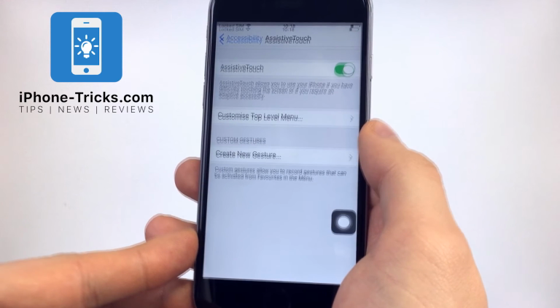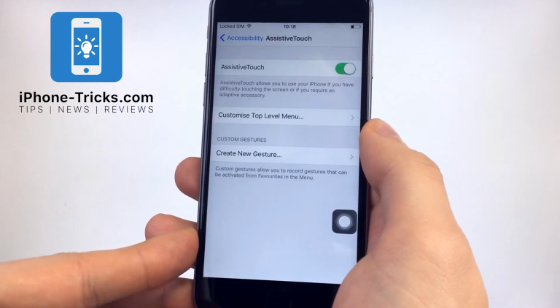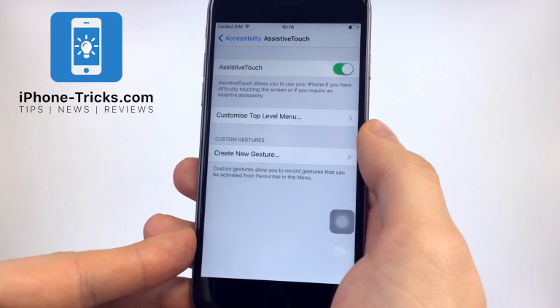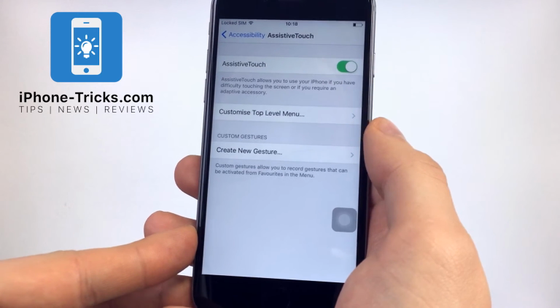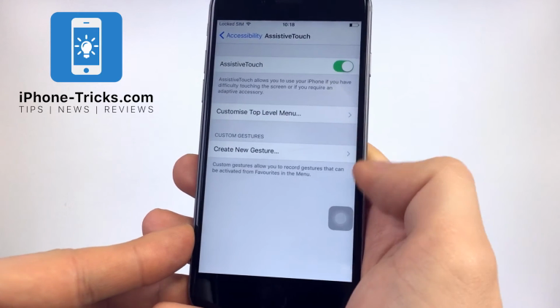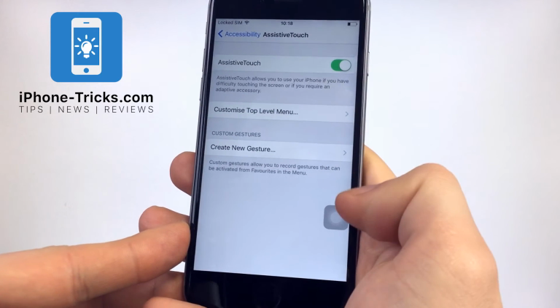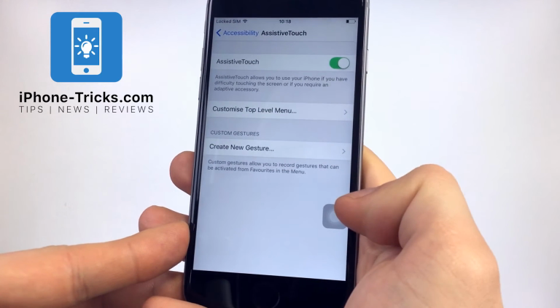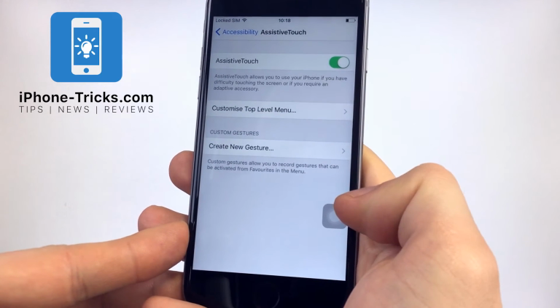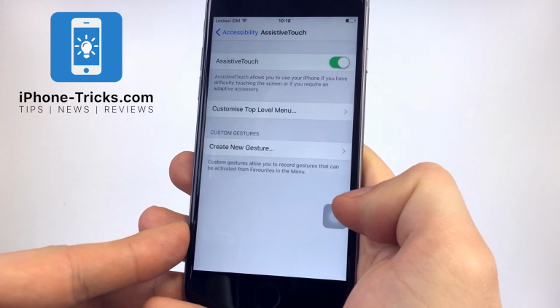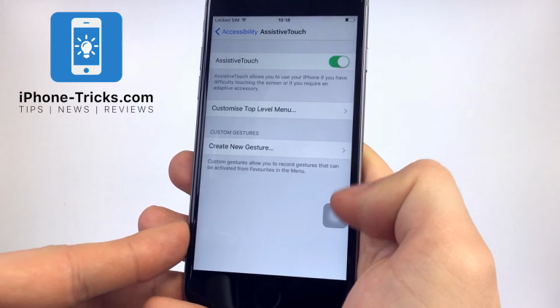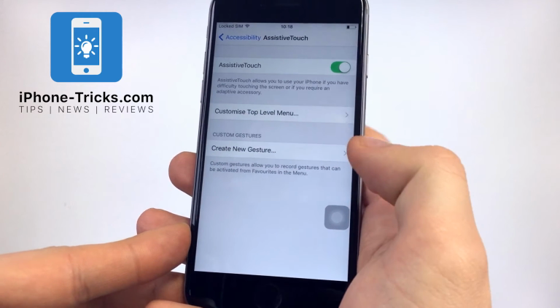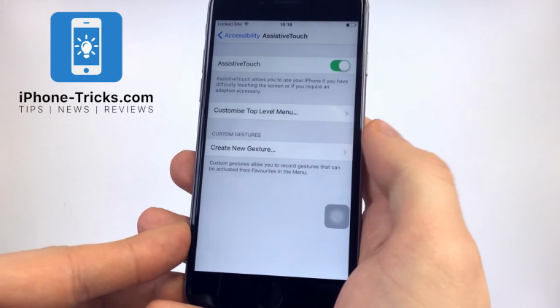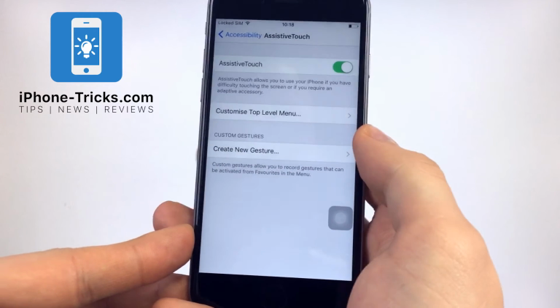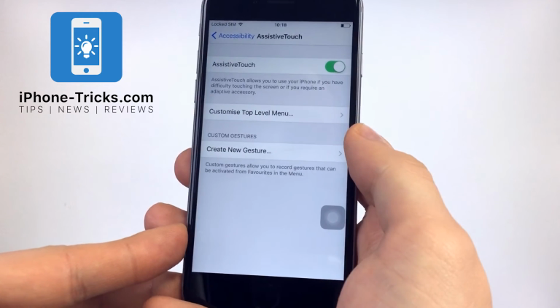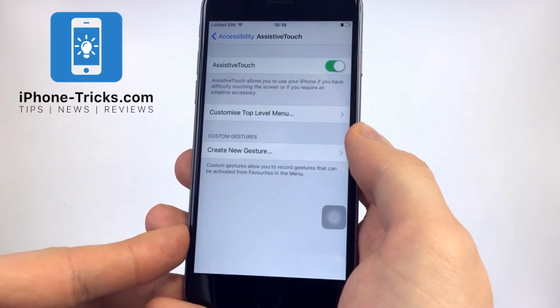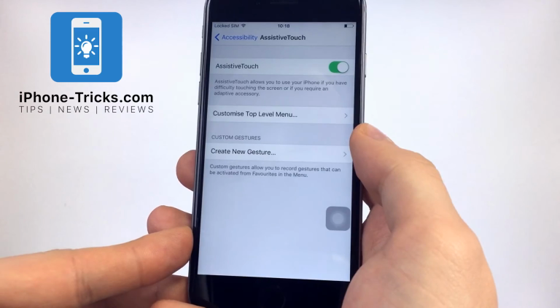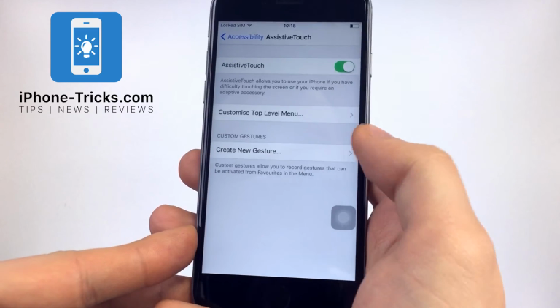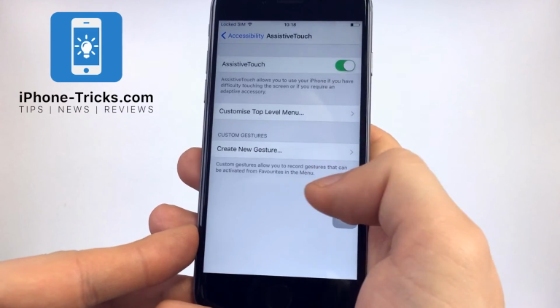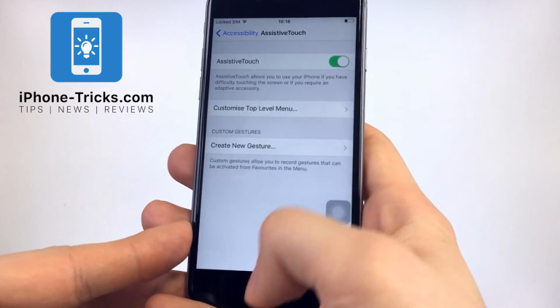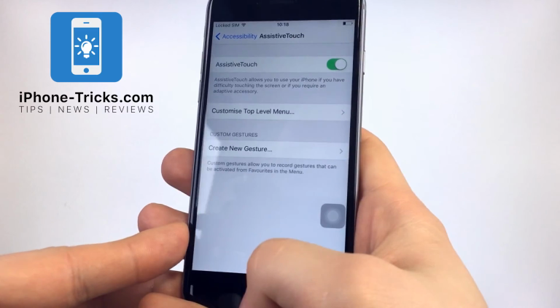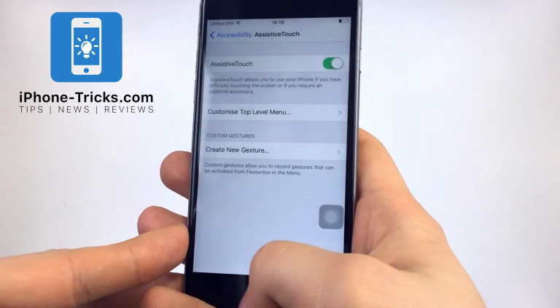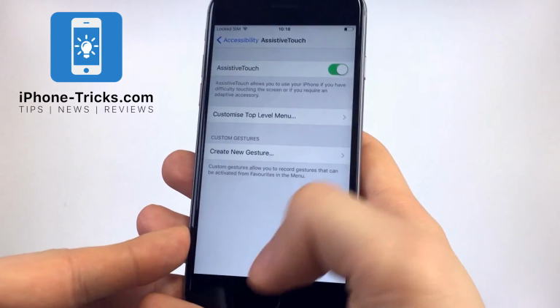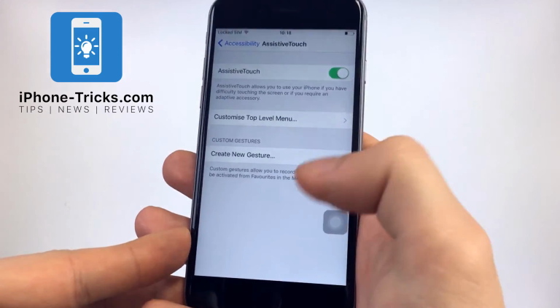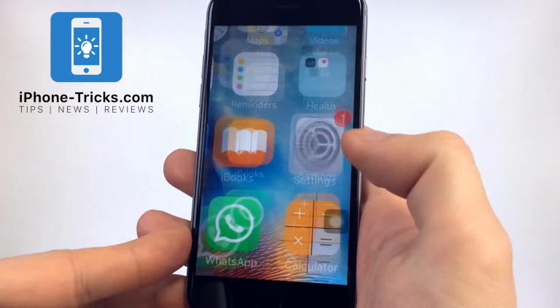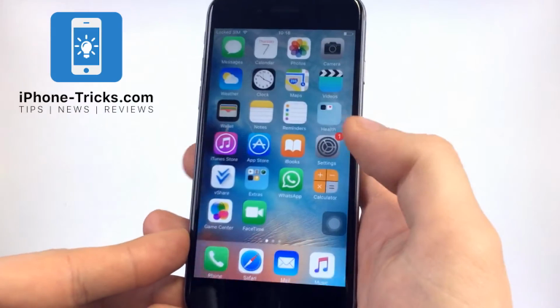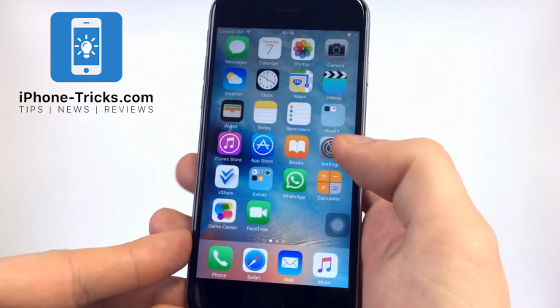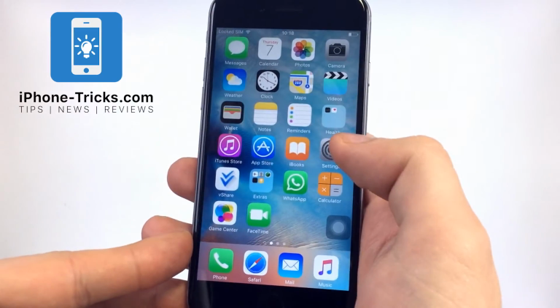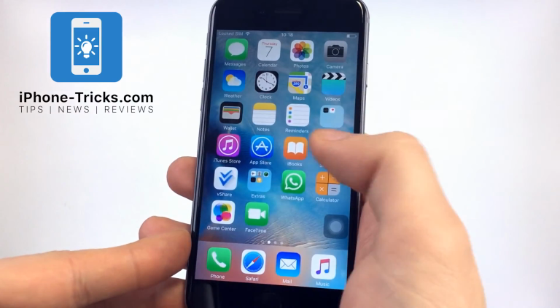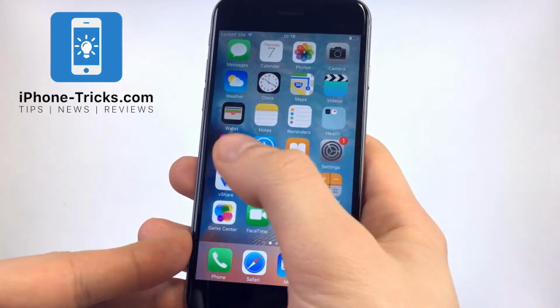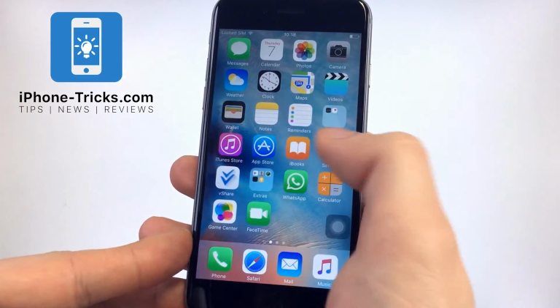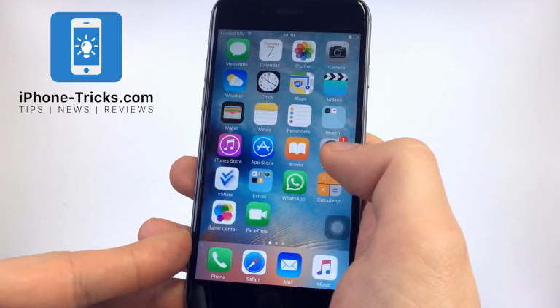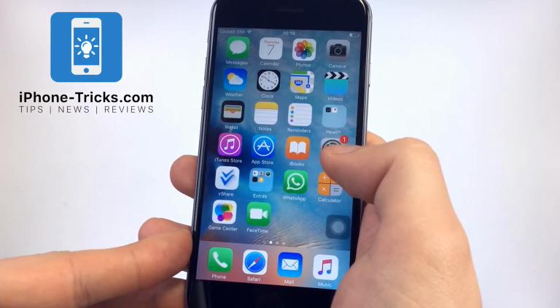Don't worry, the white circle will not be seen in the screenshot. This can be done in every app.